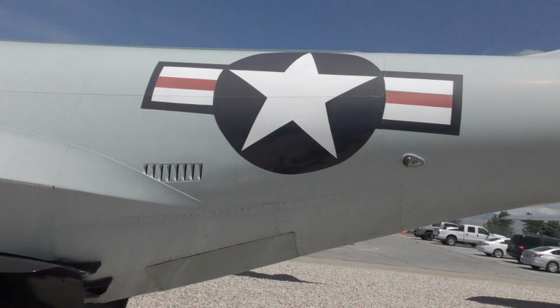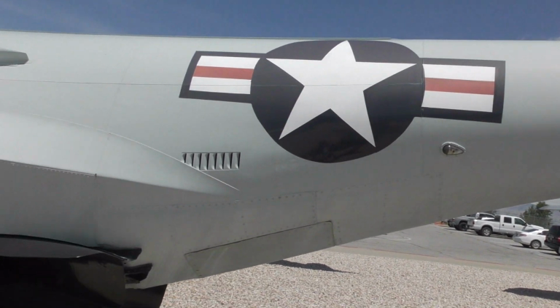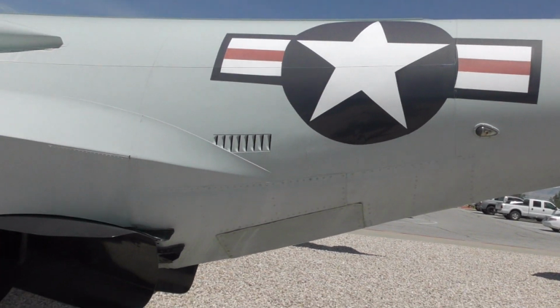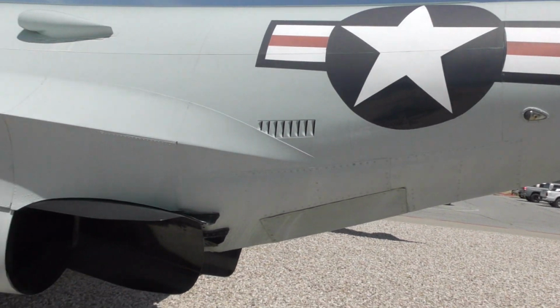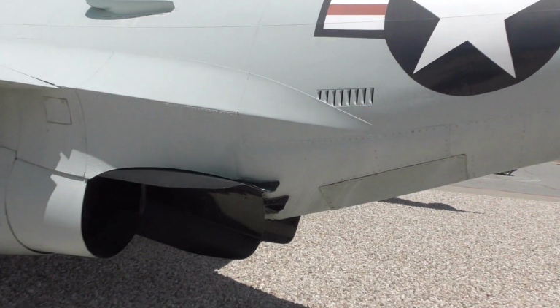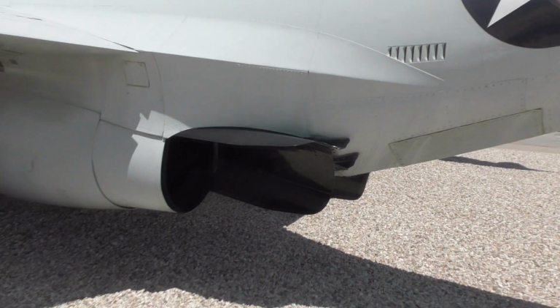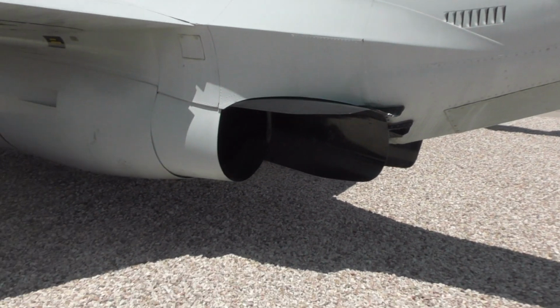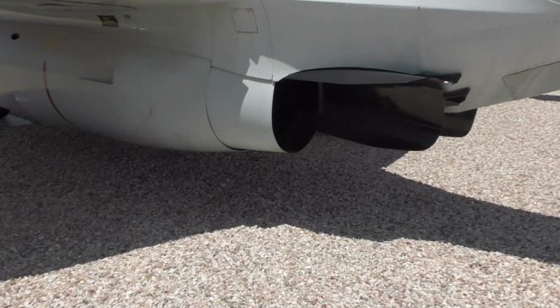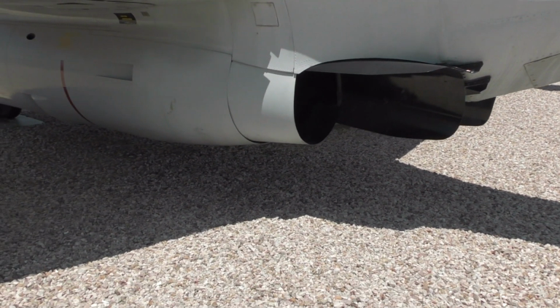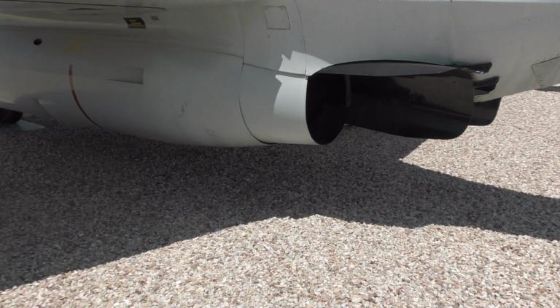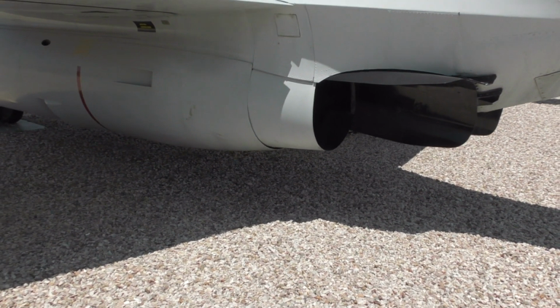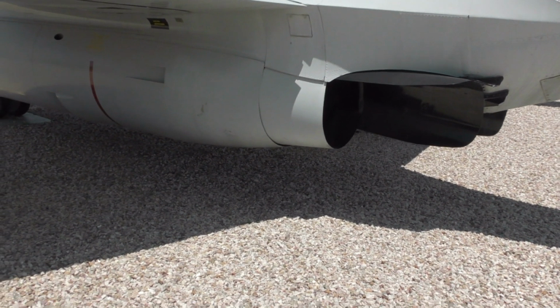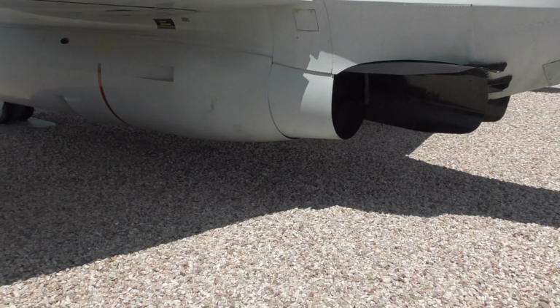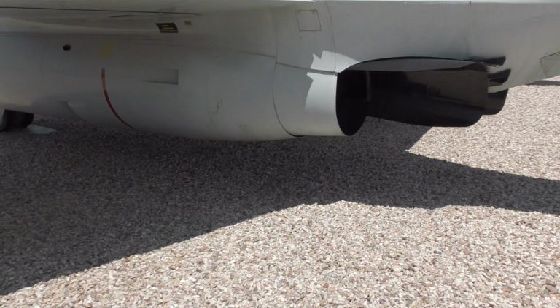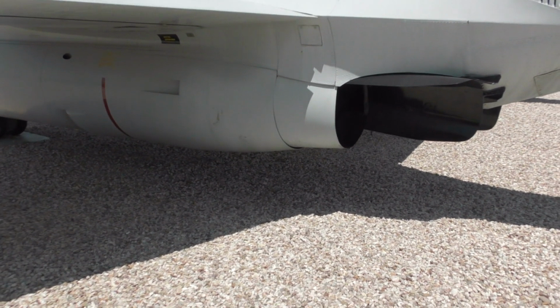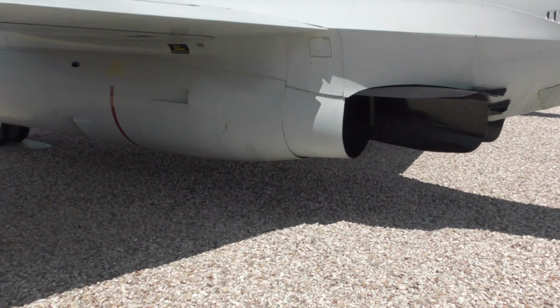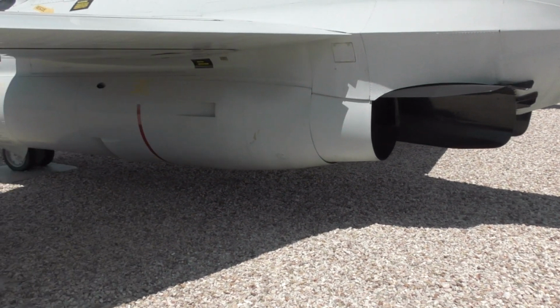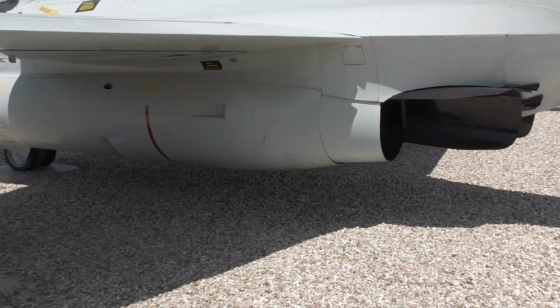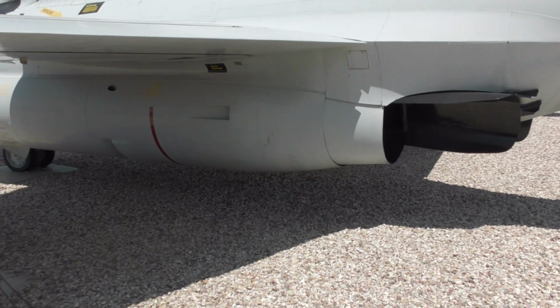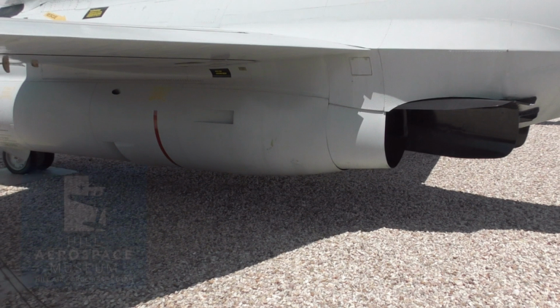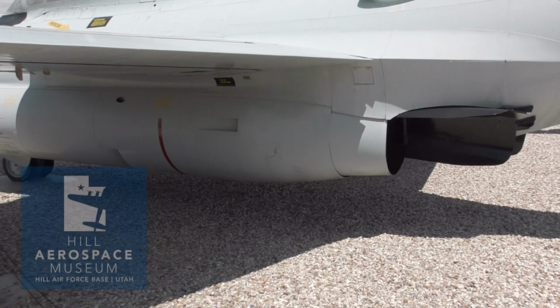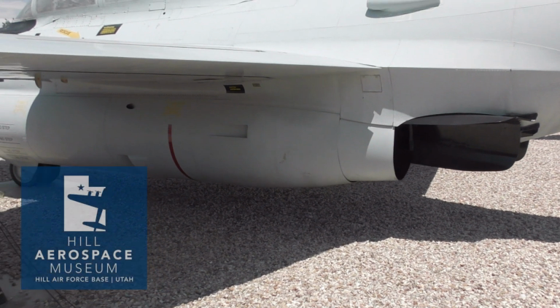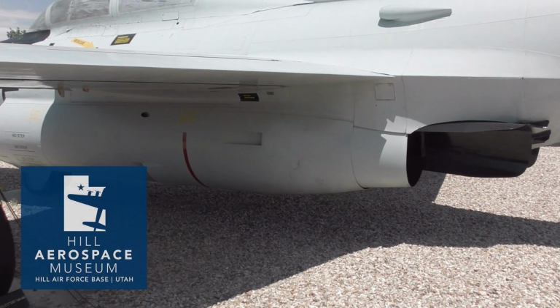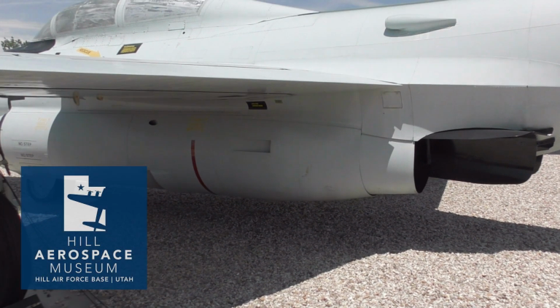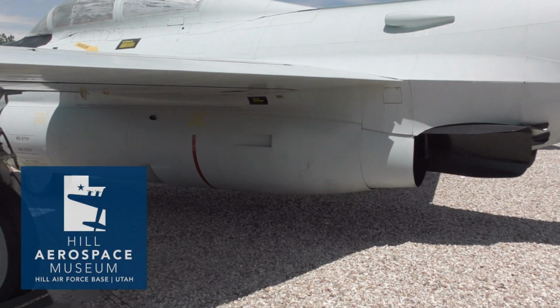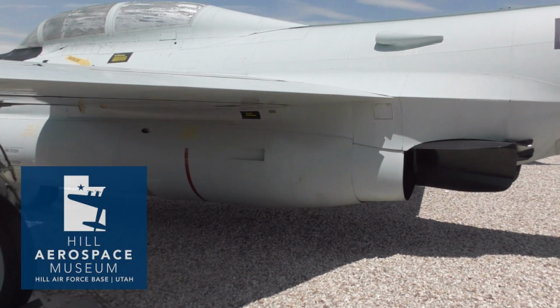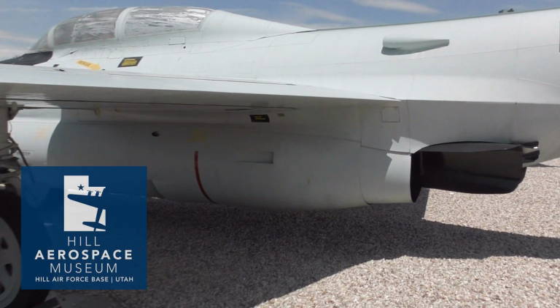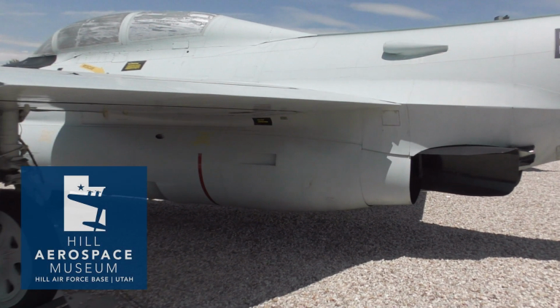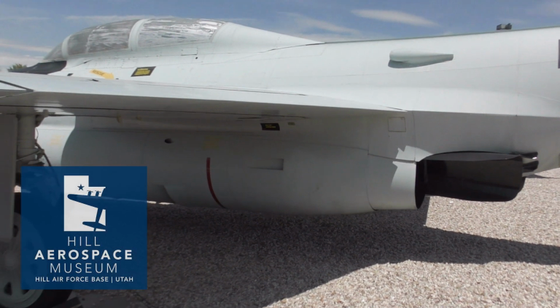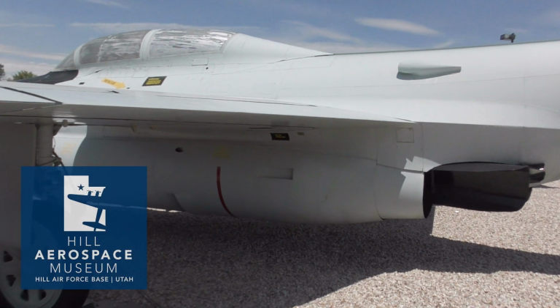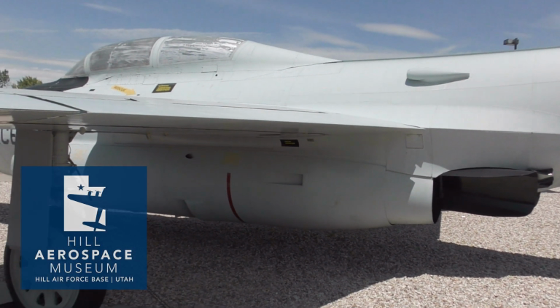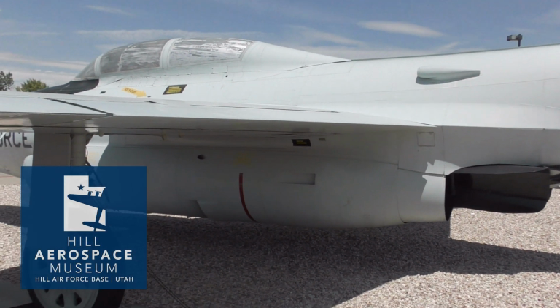The F-89 we've been looking at today is an F-89H, and is on display at the Hill Aerospace Museum in Utah.